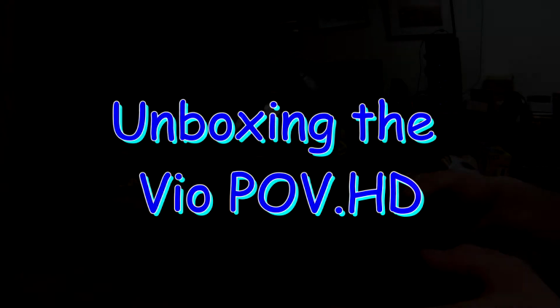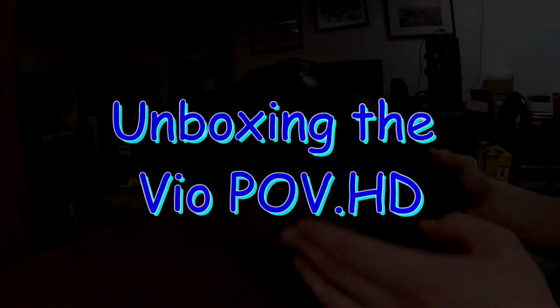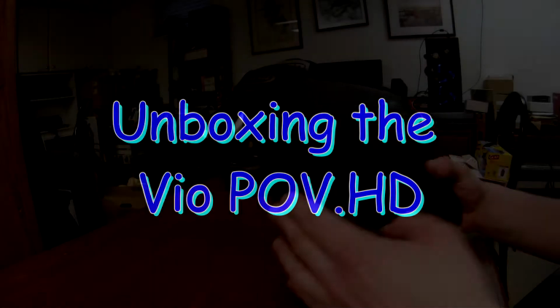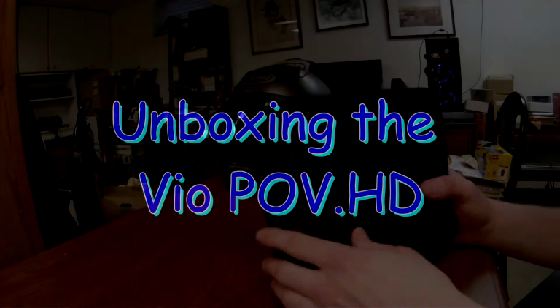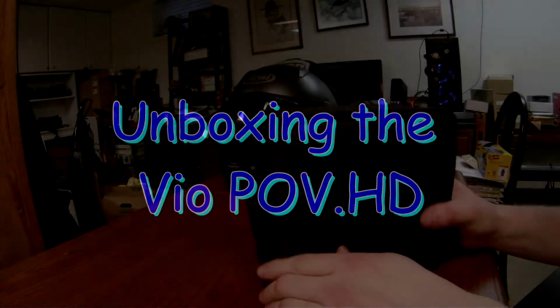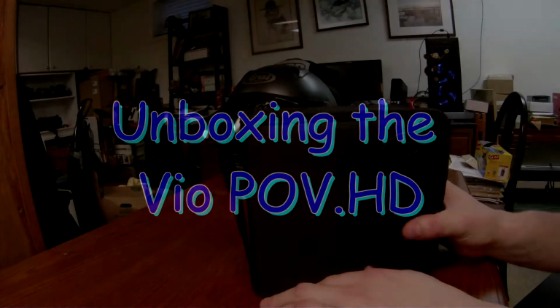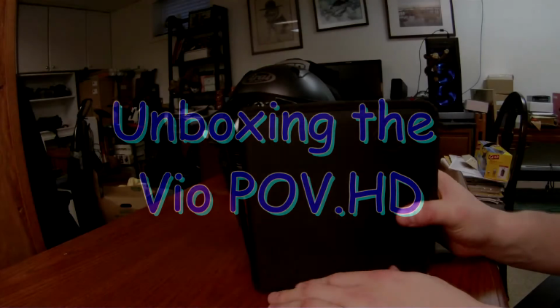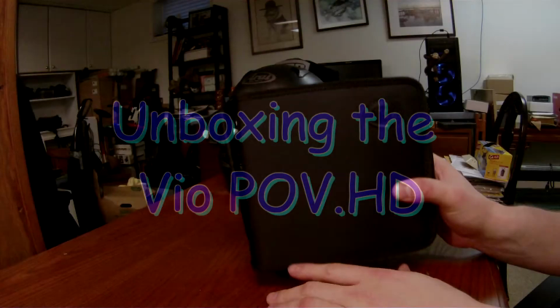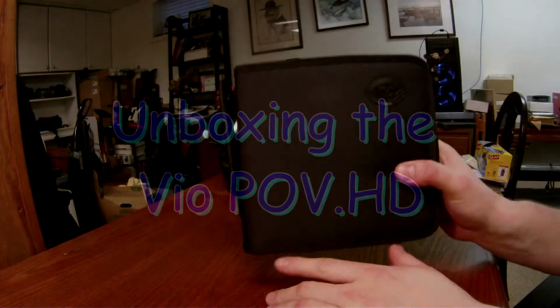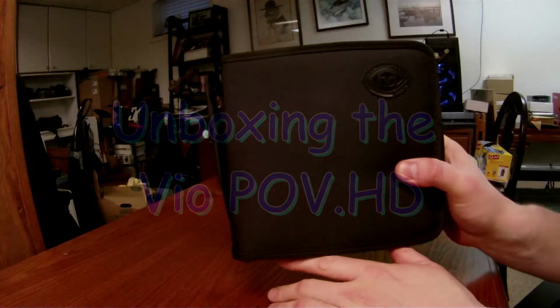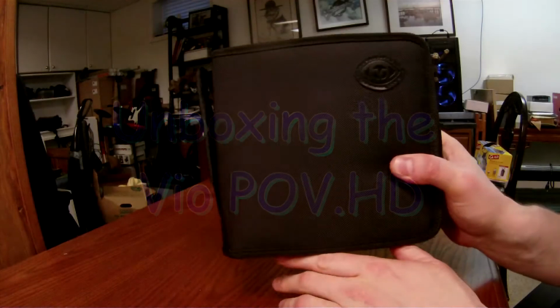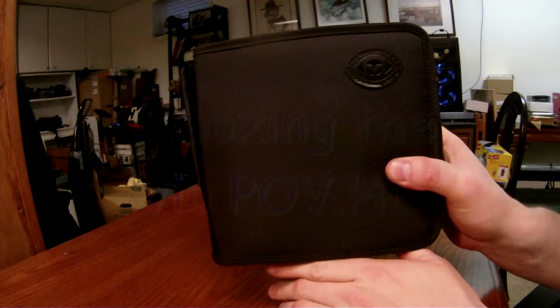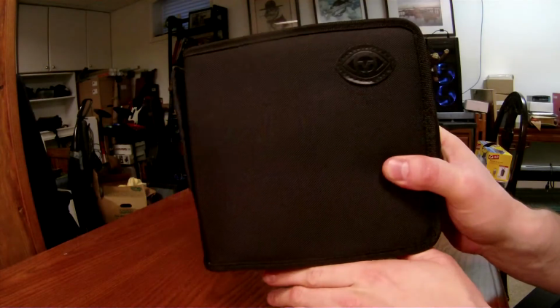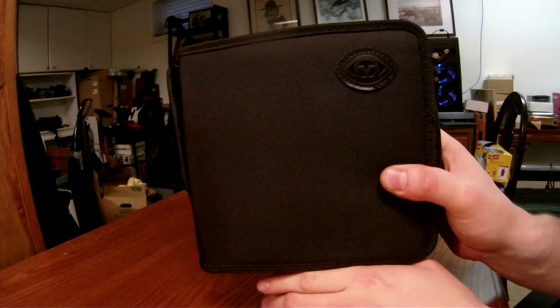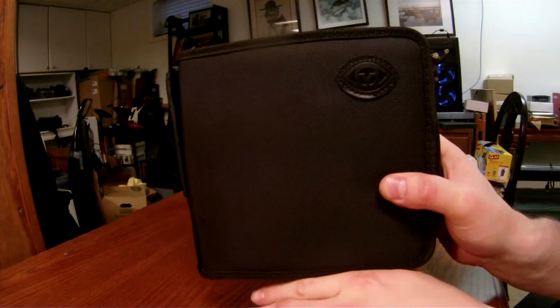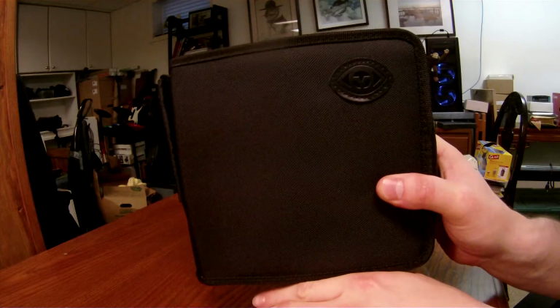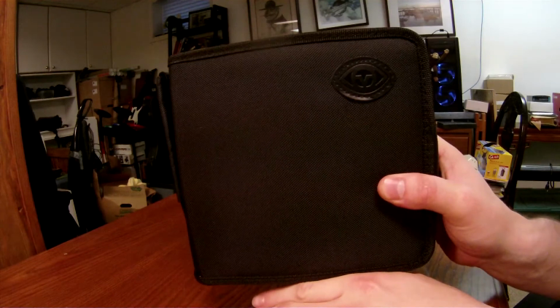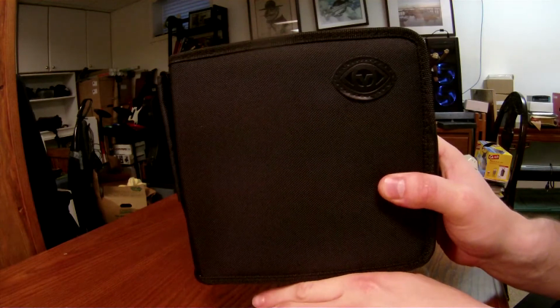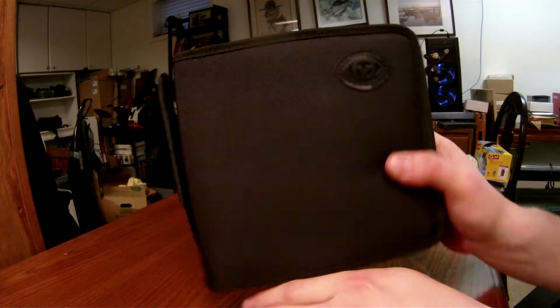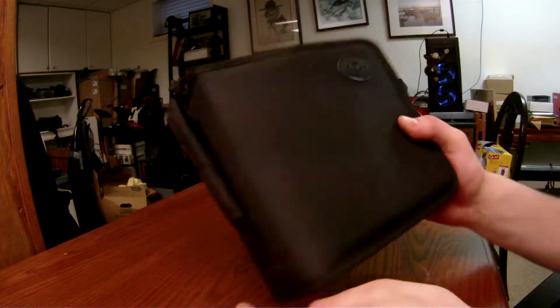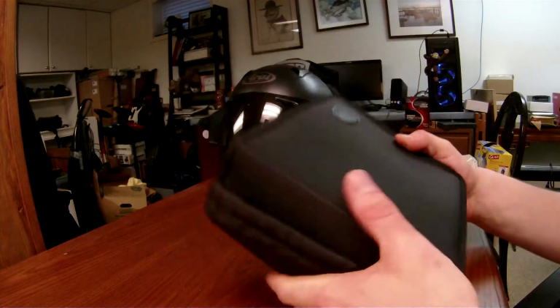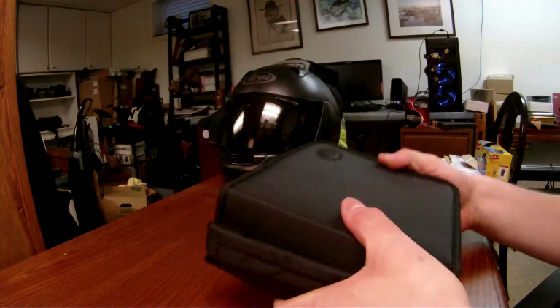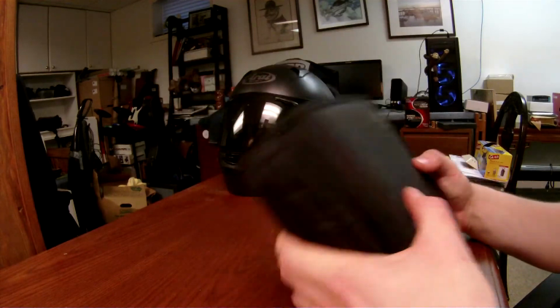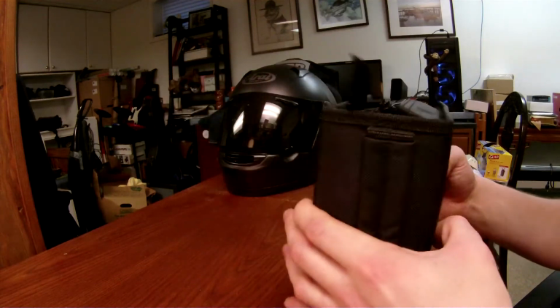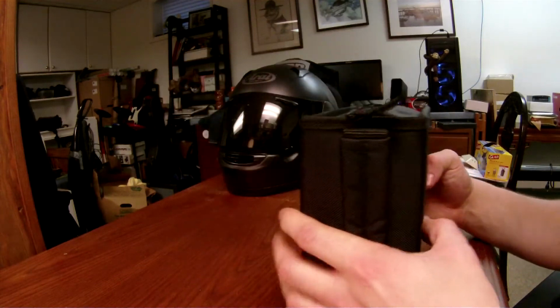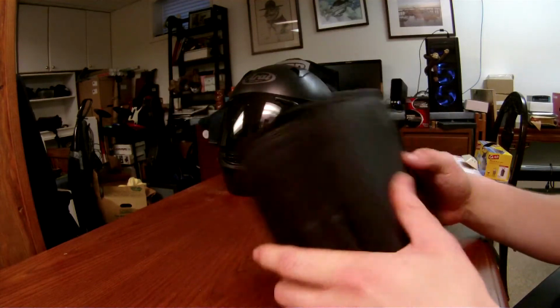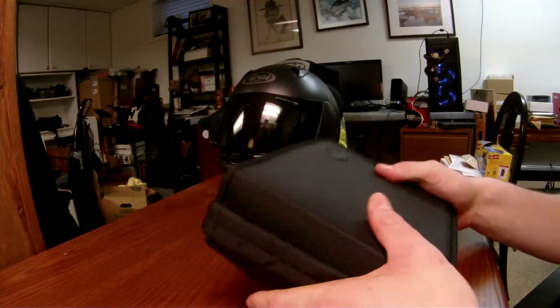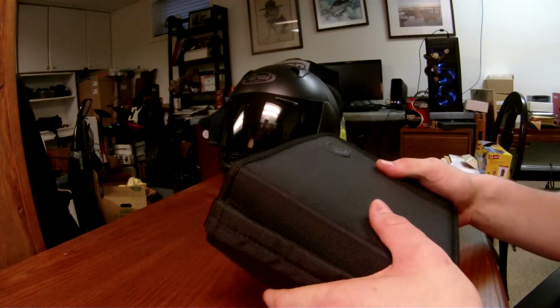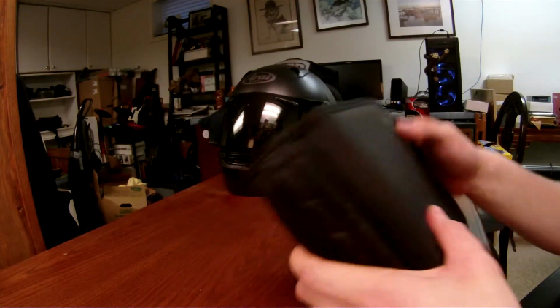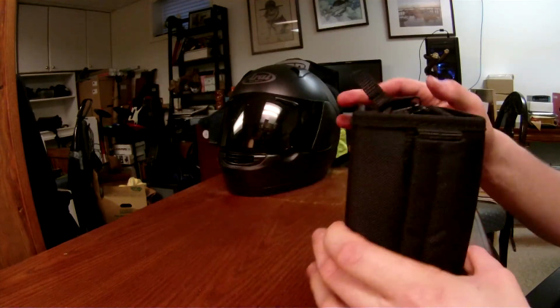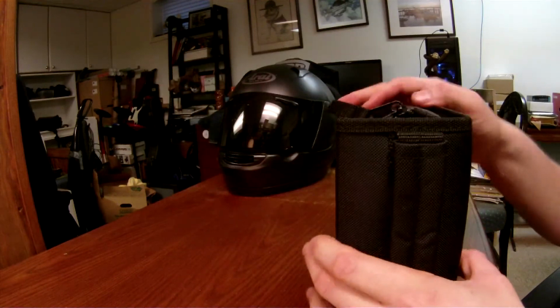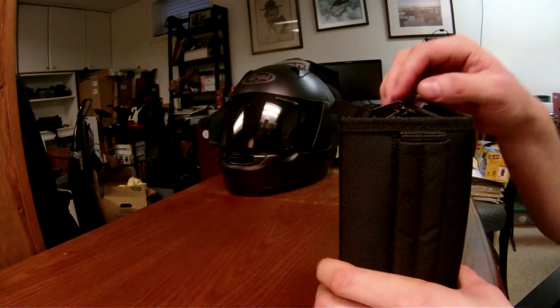Alright guys, I just received the POV HD and I just wanted to do a quick unboxing.